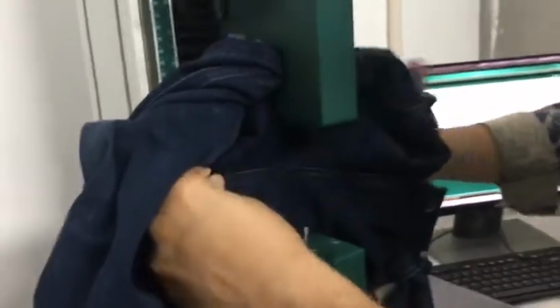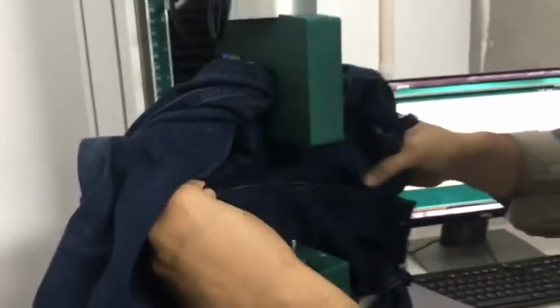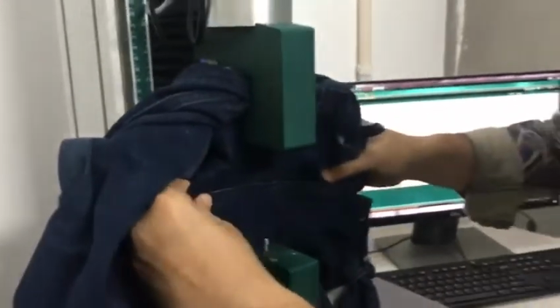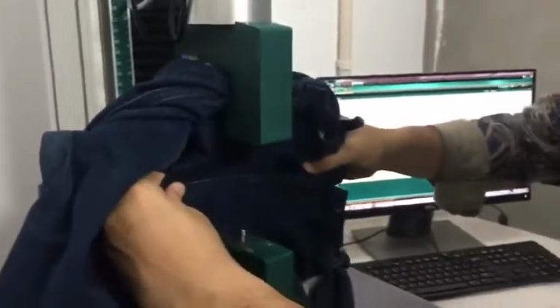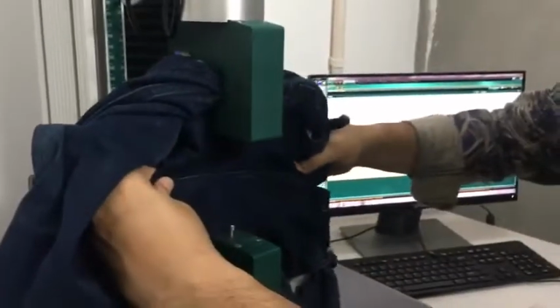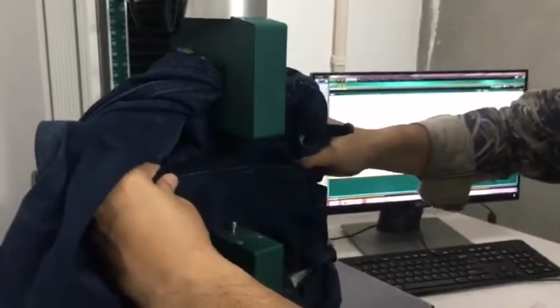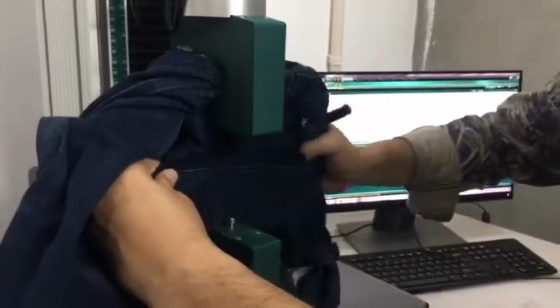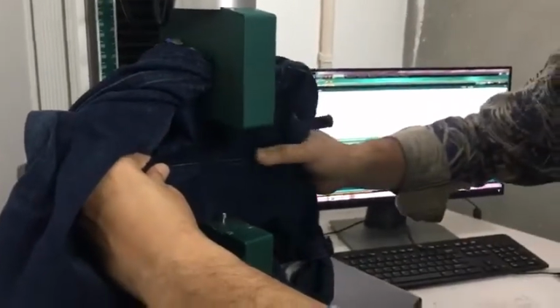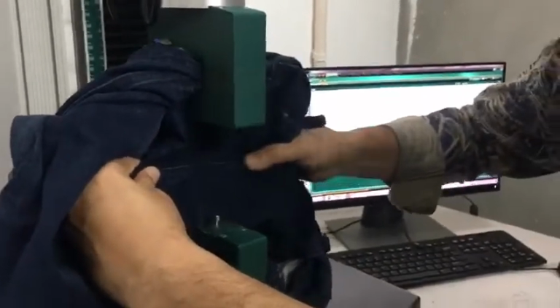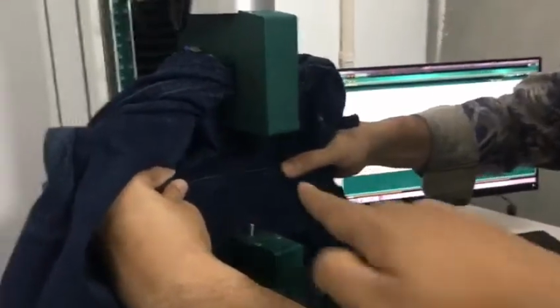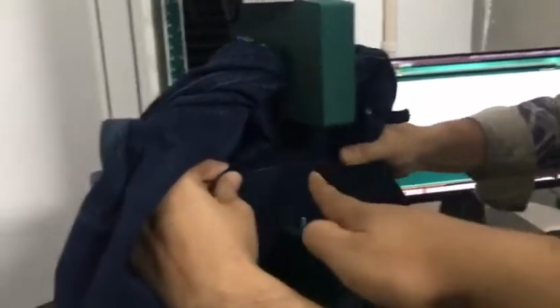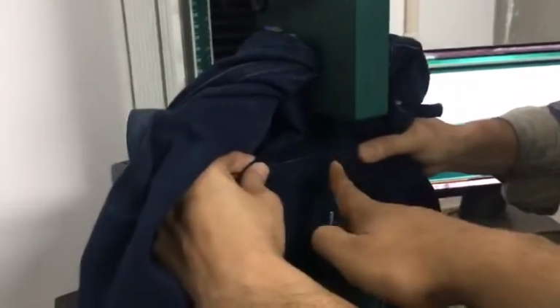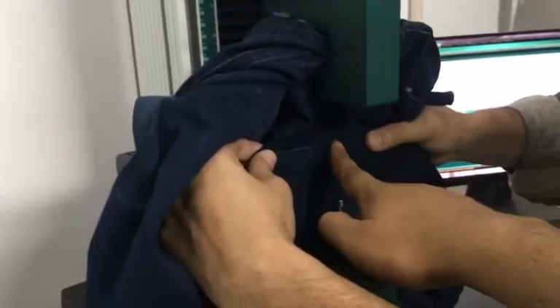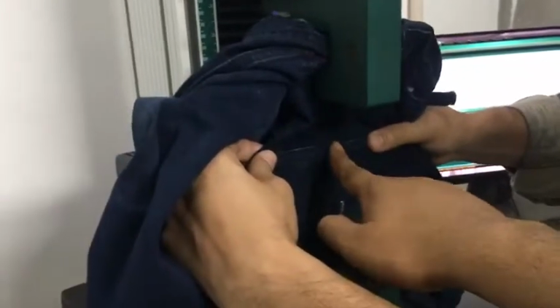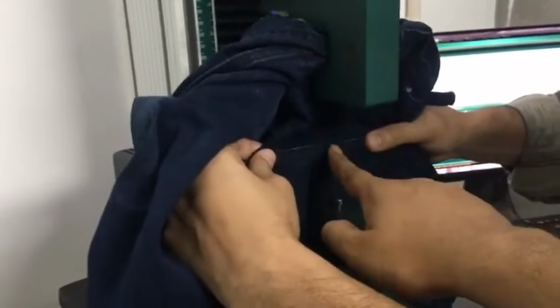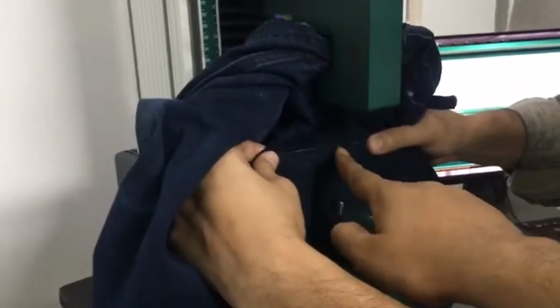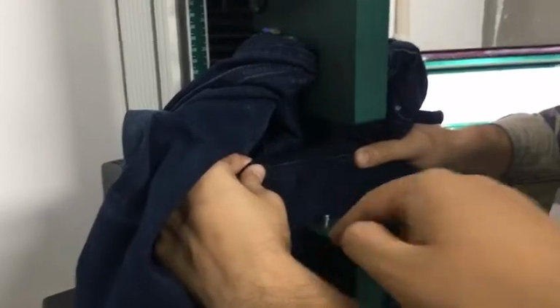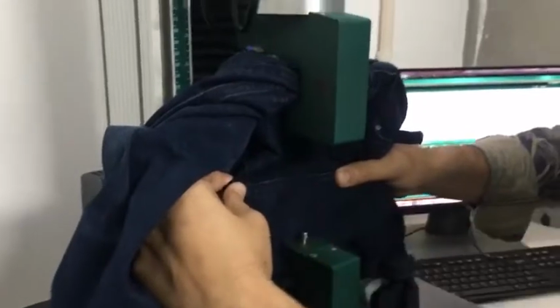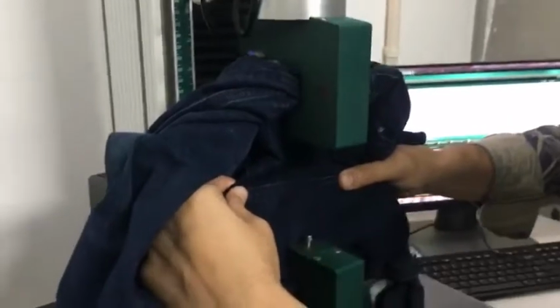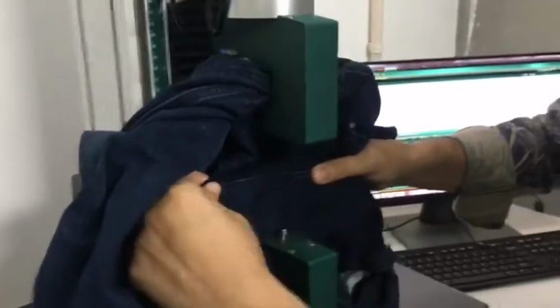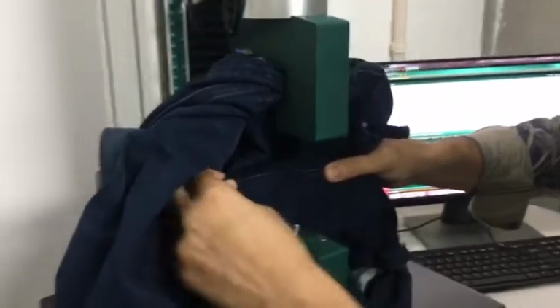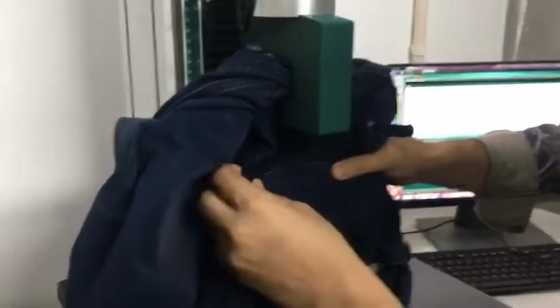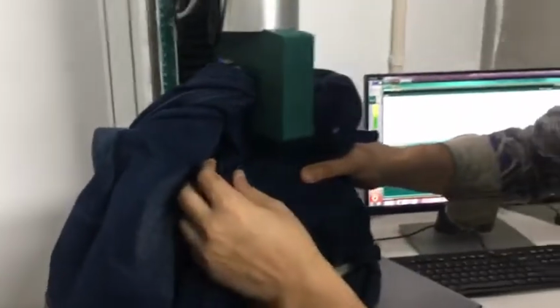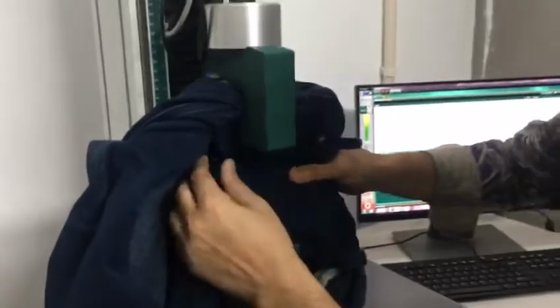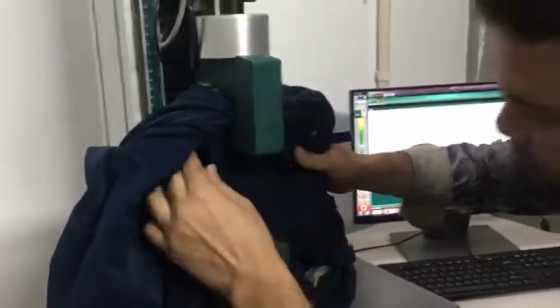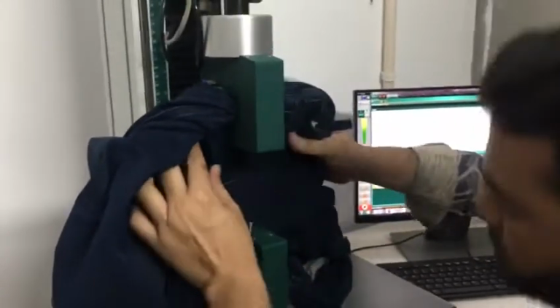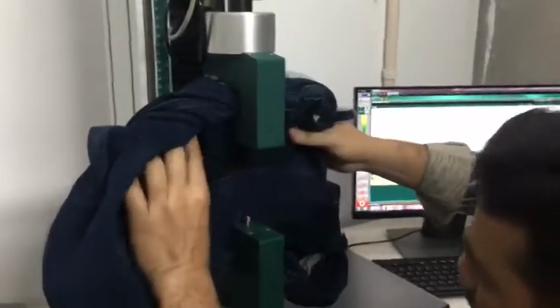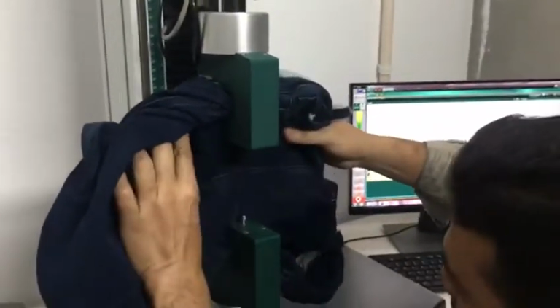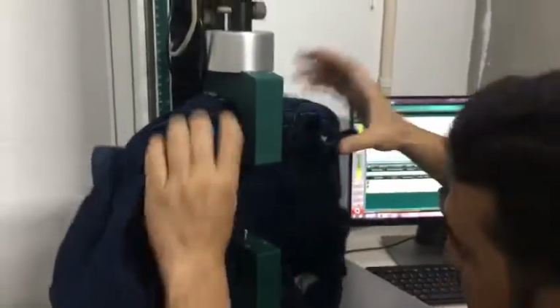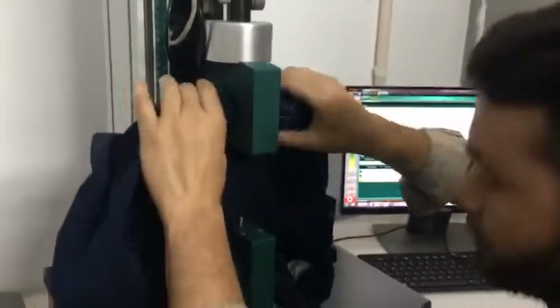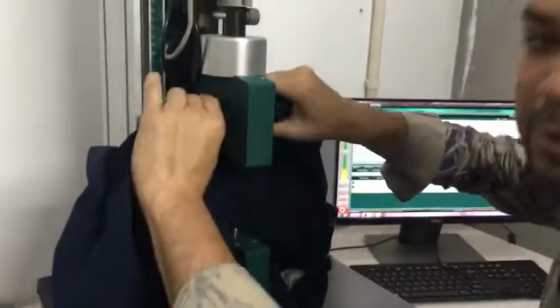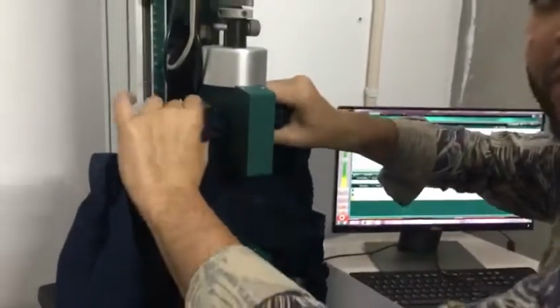It's a cross point. Yes, it's a cross point. It's a cross point. Can you tell me?